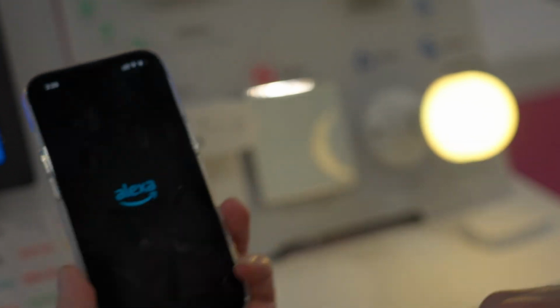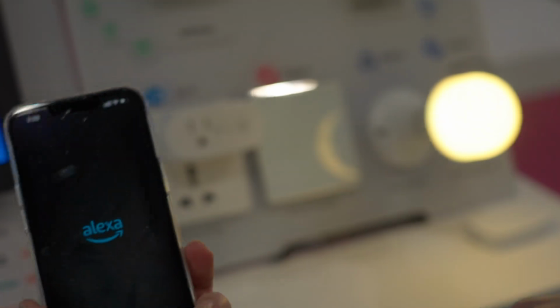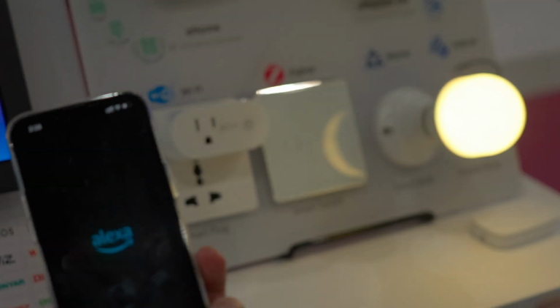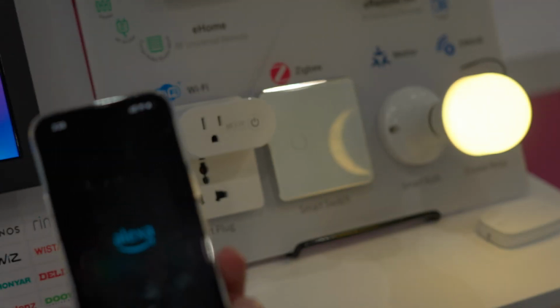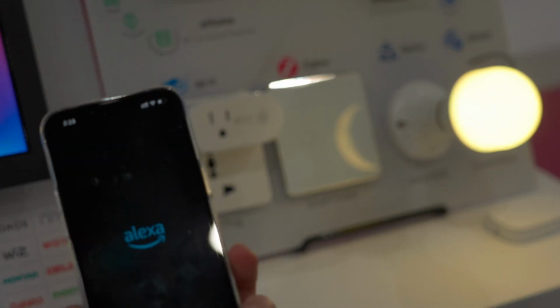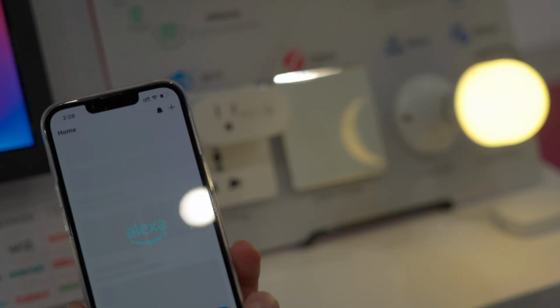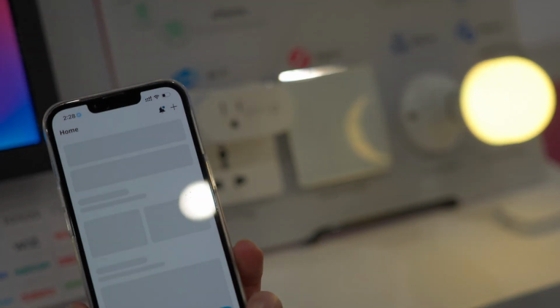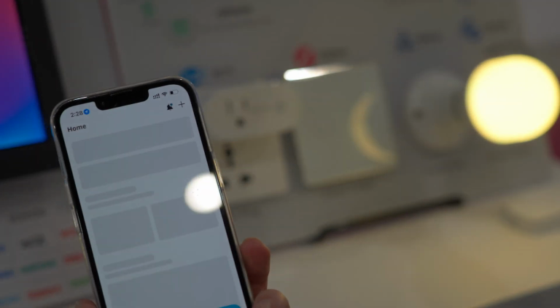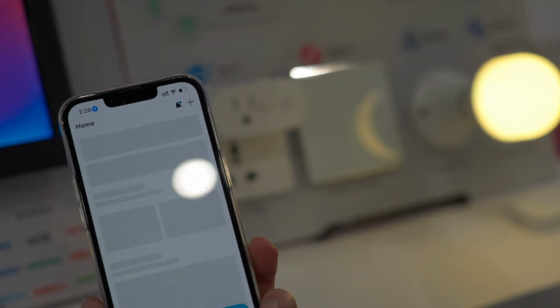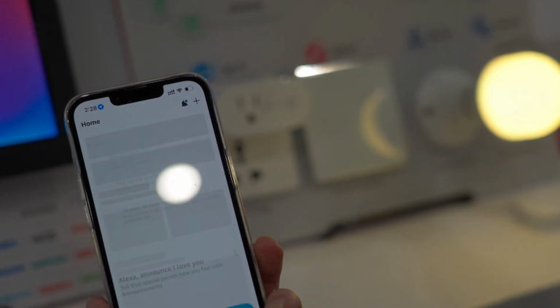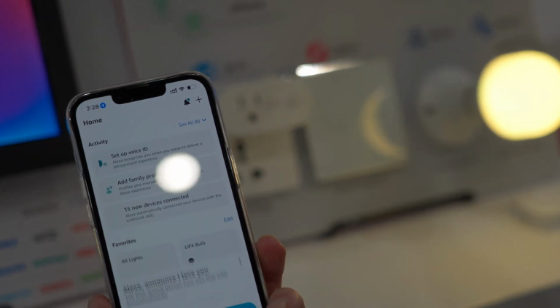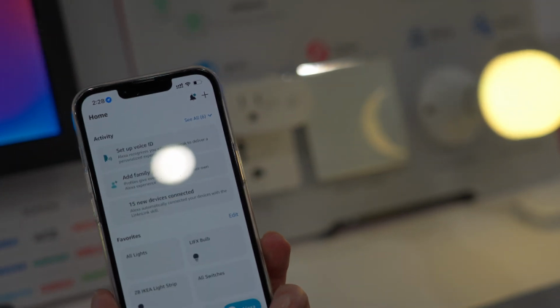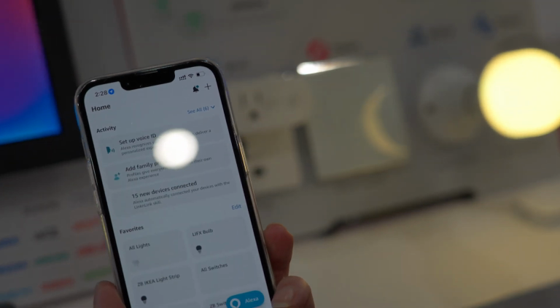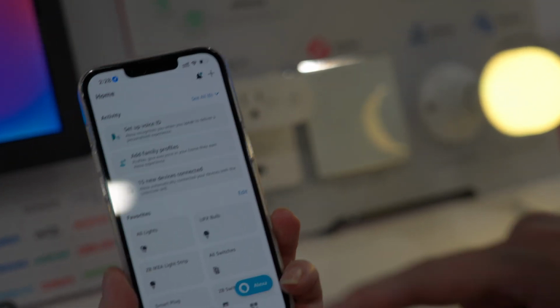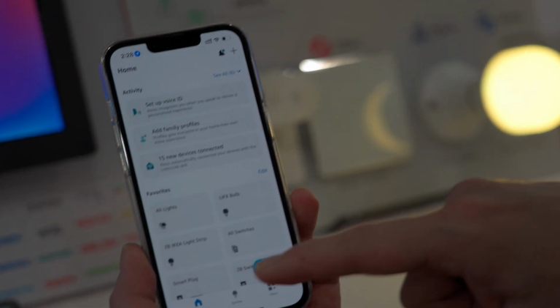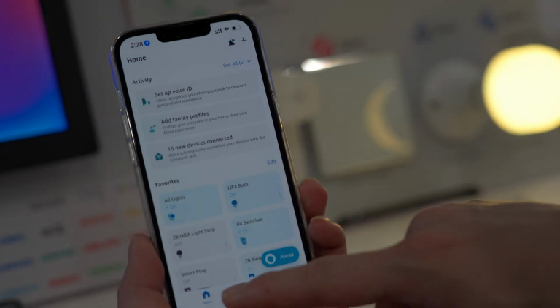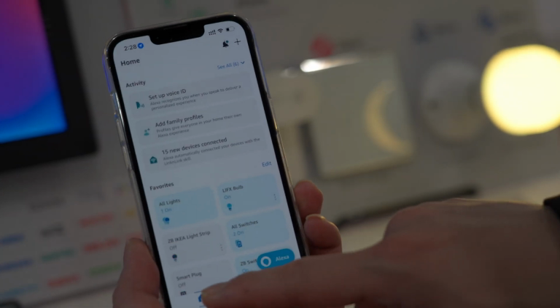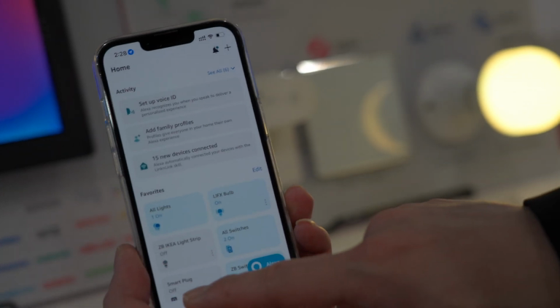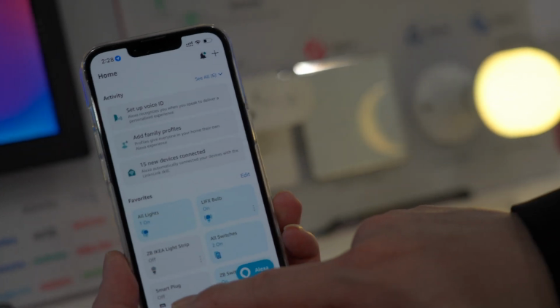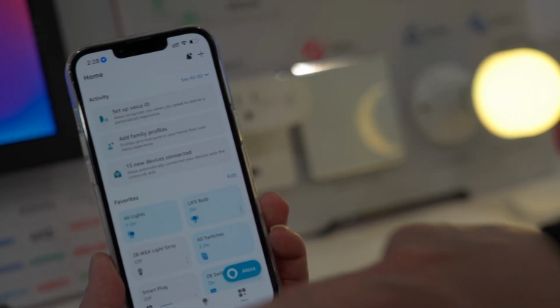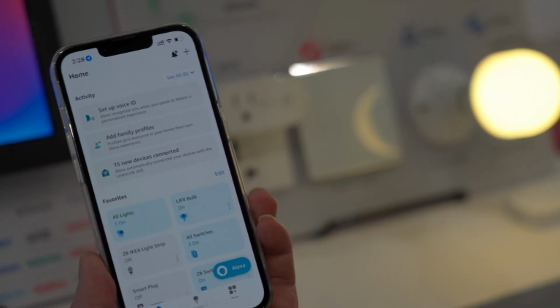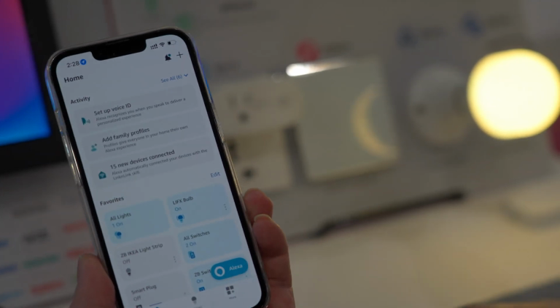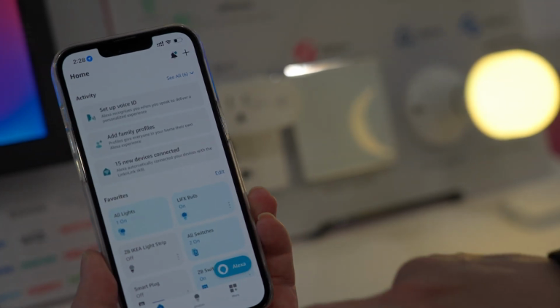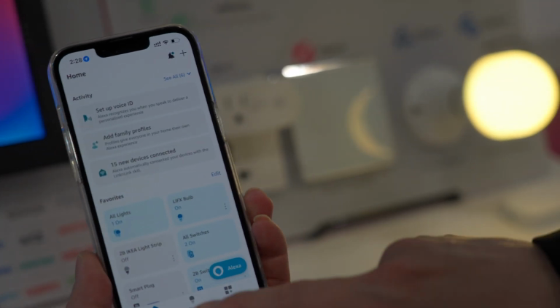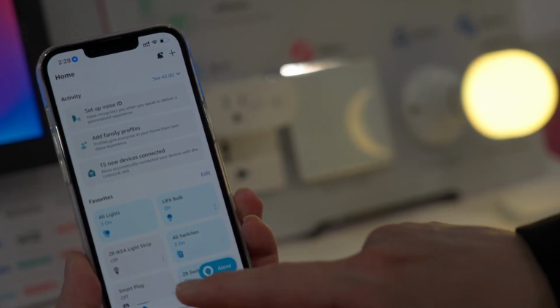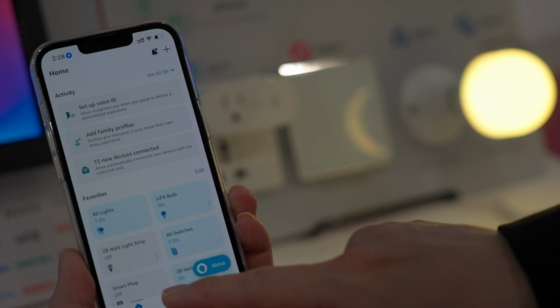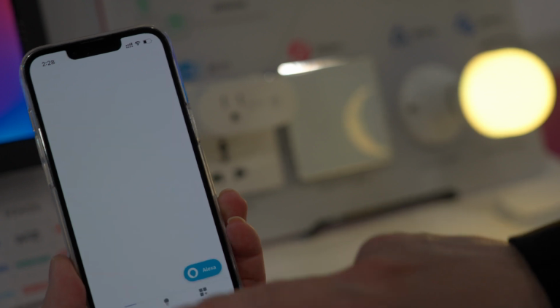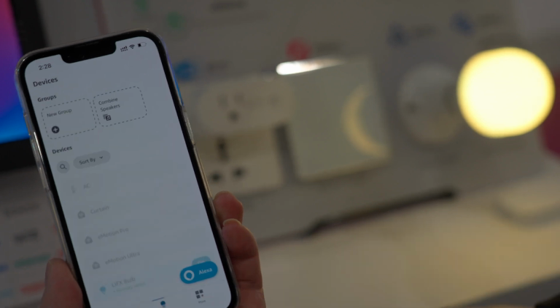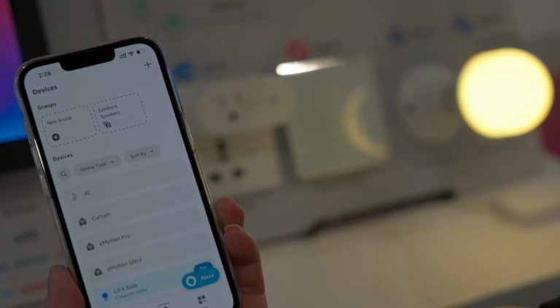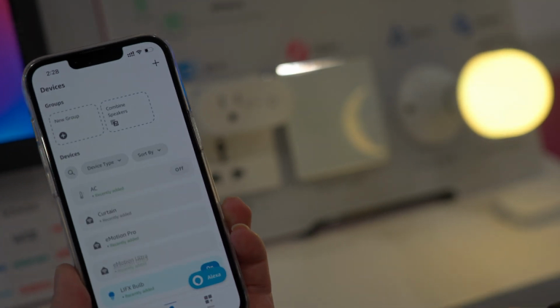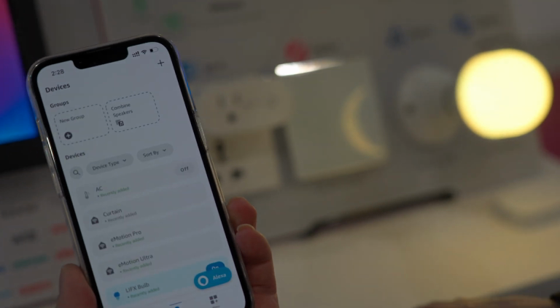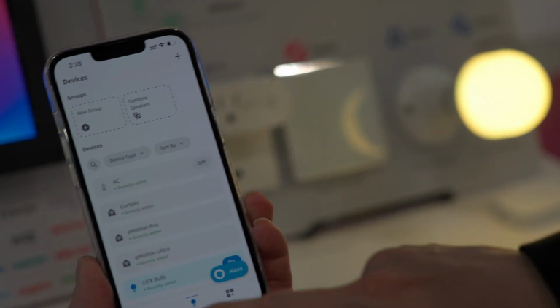Don't forget Alexa — it can be controlled here too.